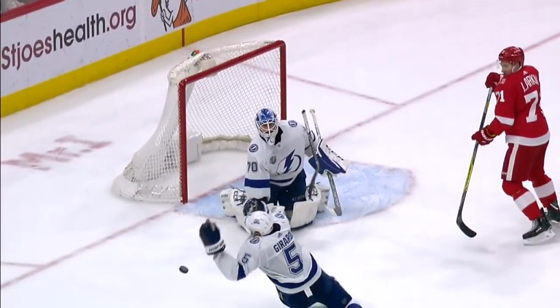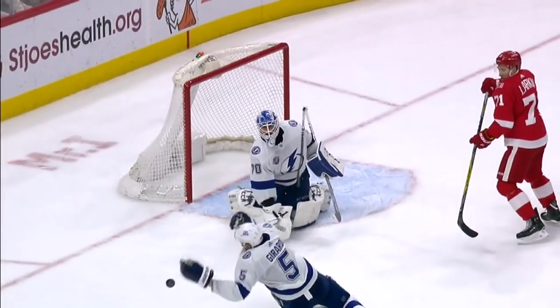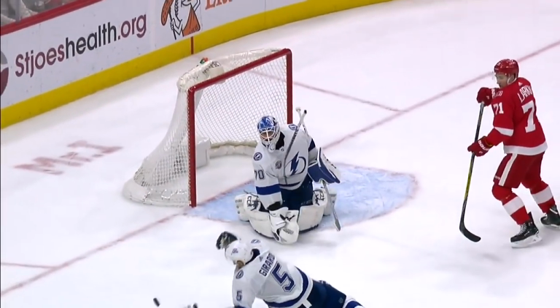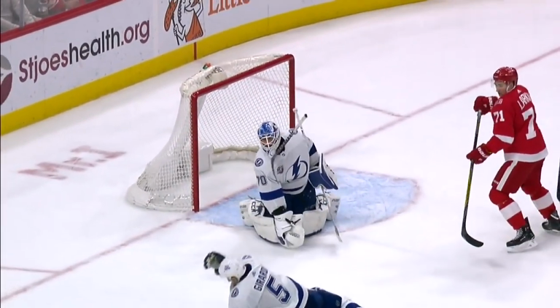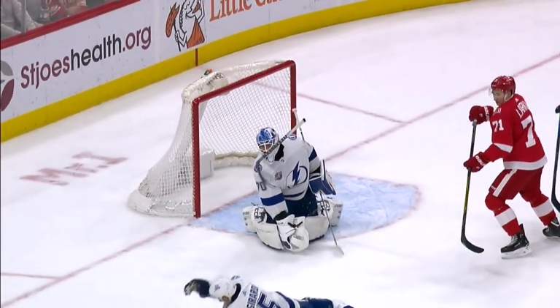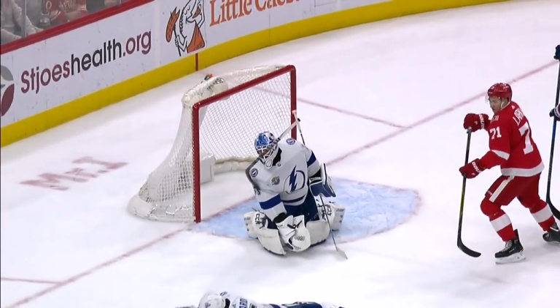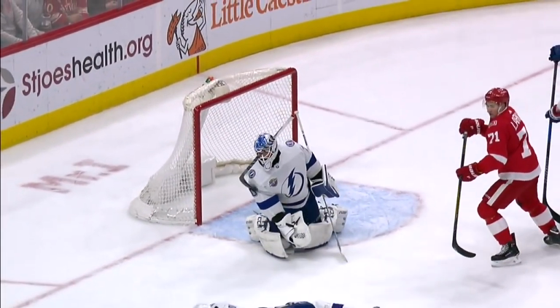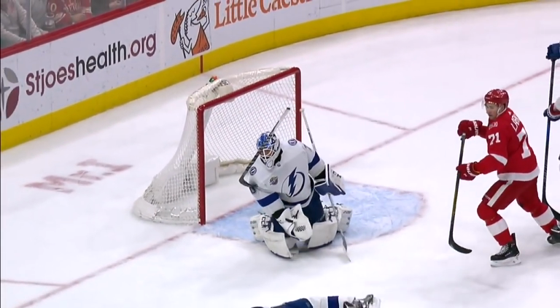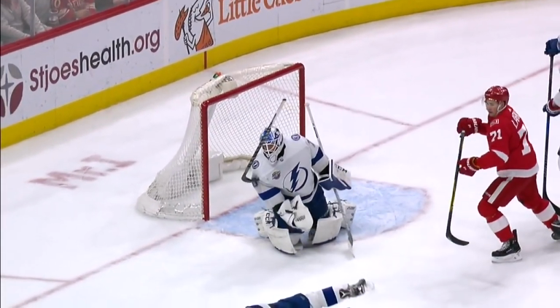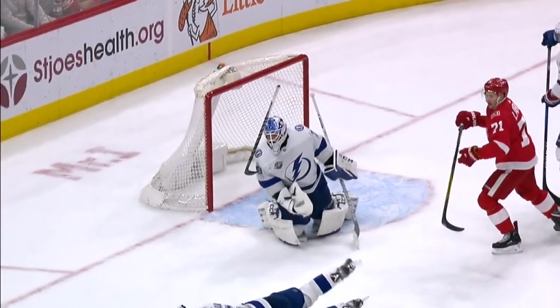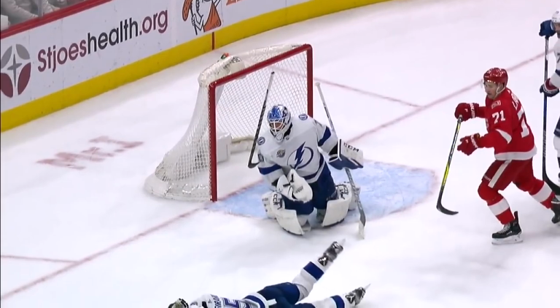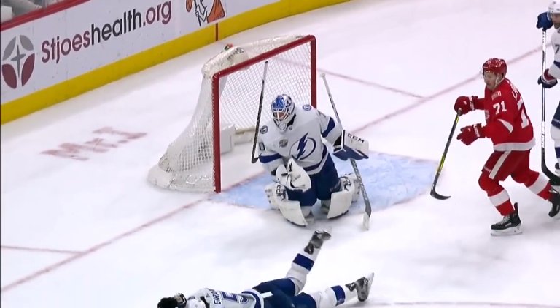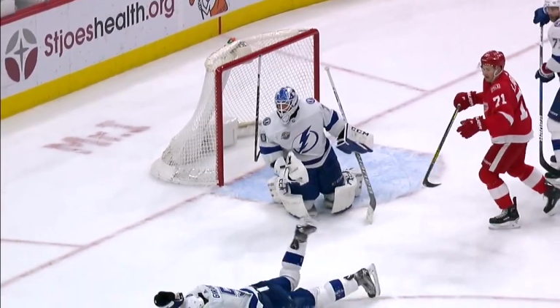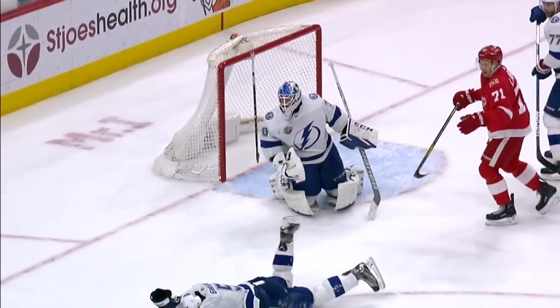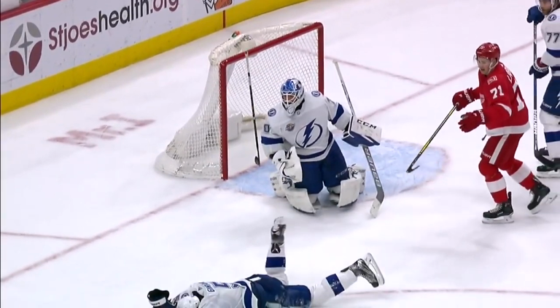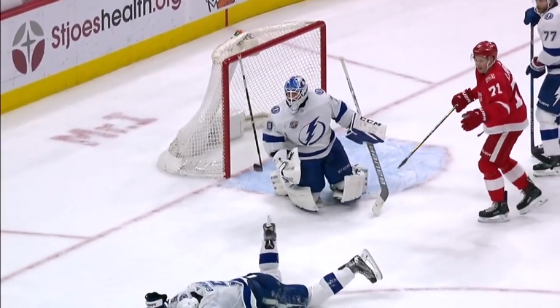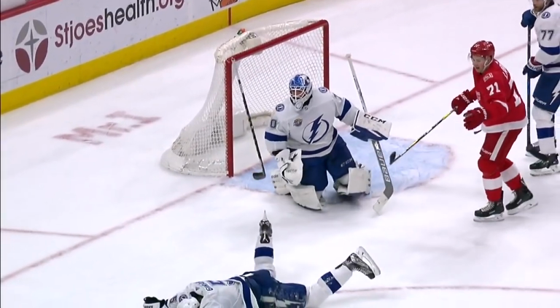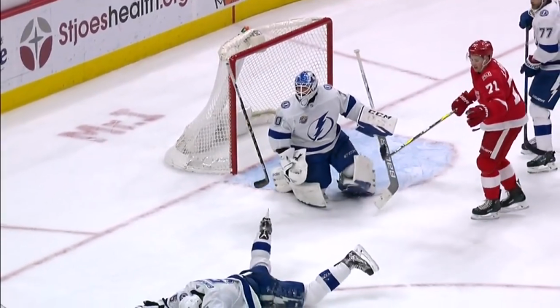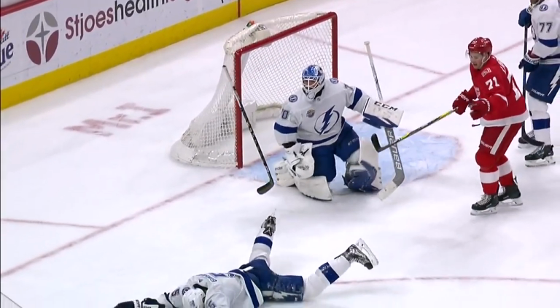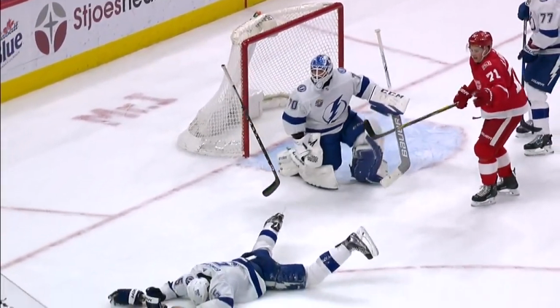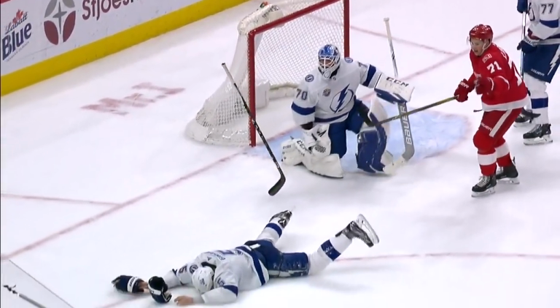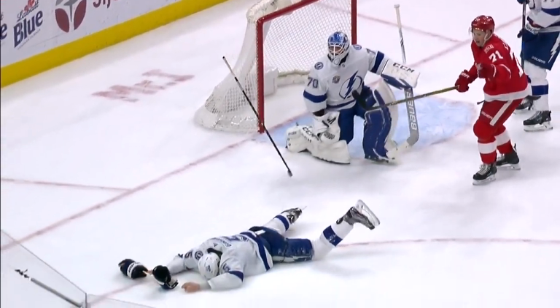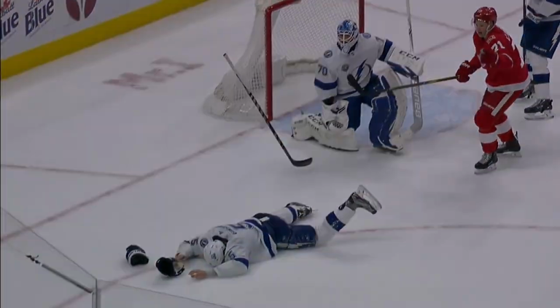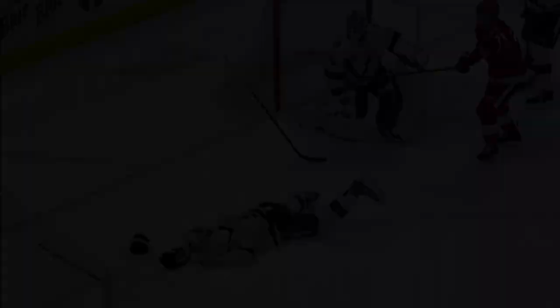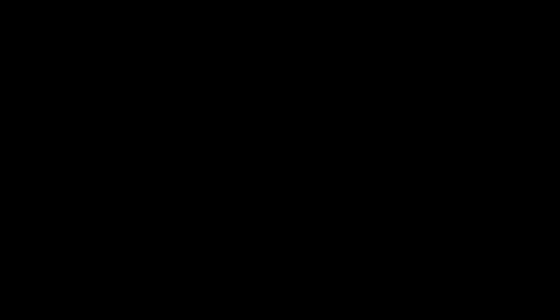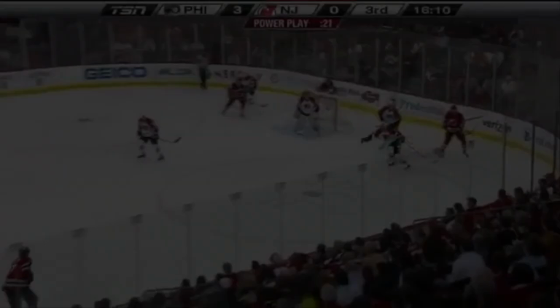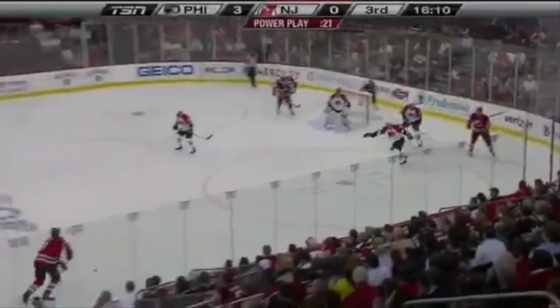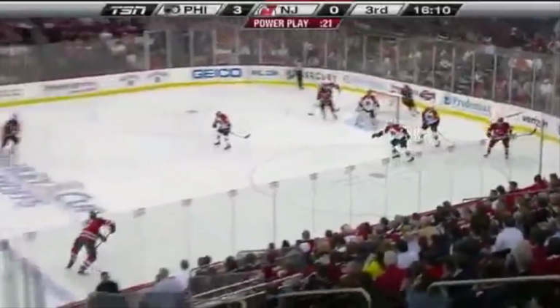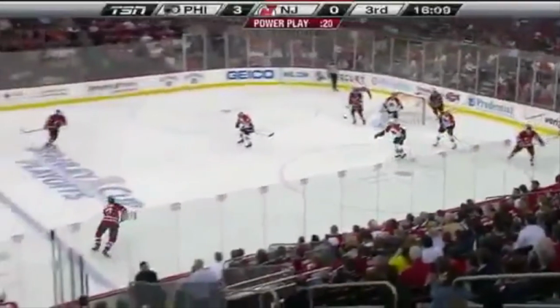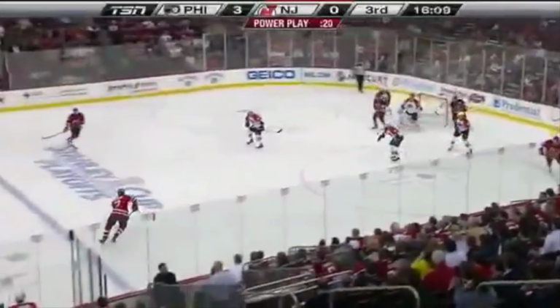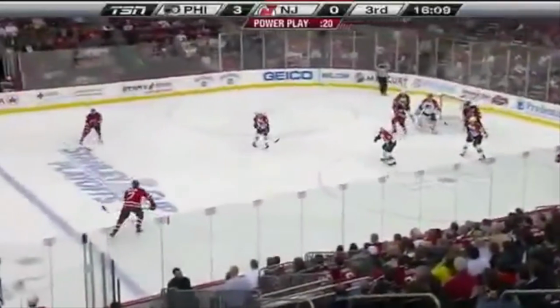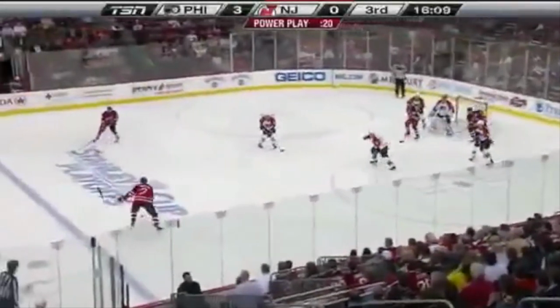Underneath the ear, and that's definitely concussion protocol.